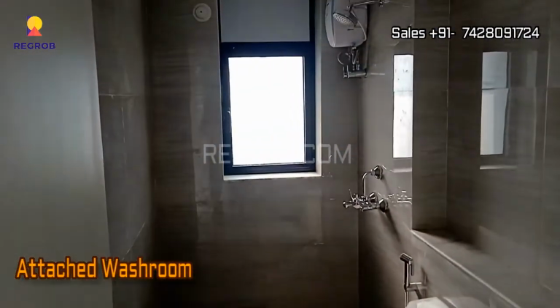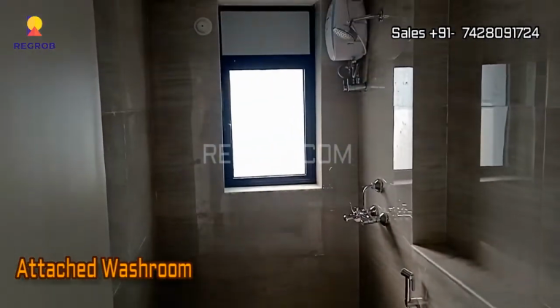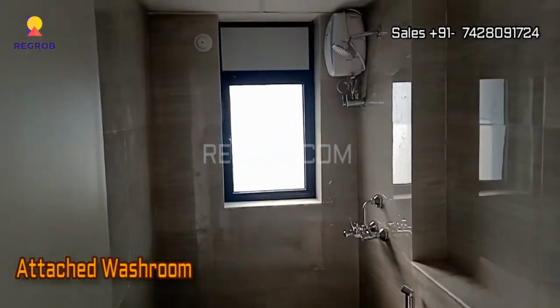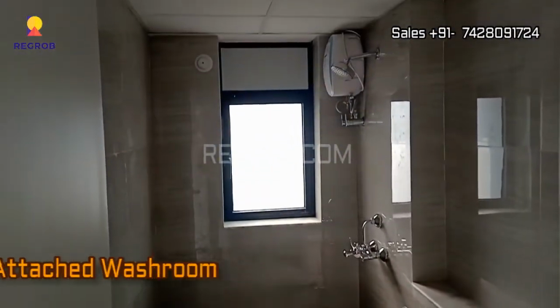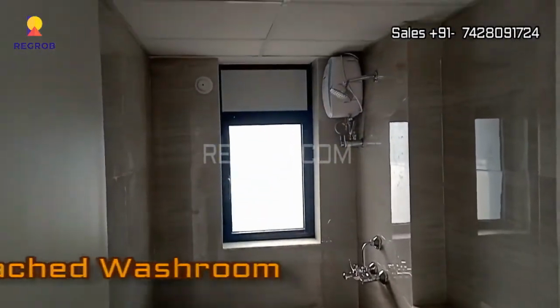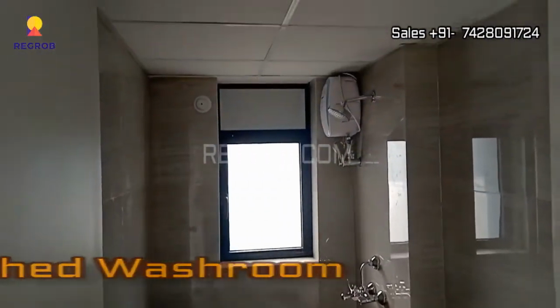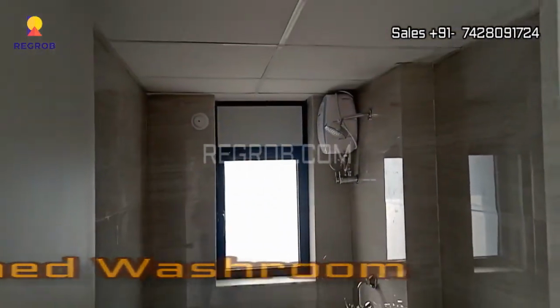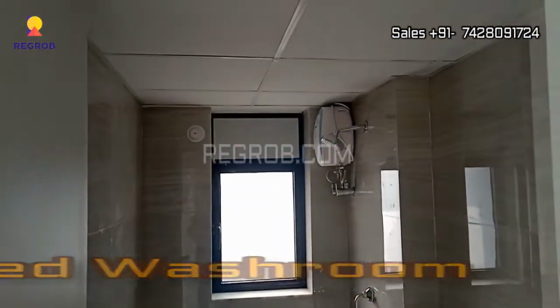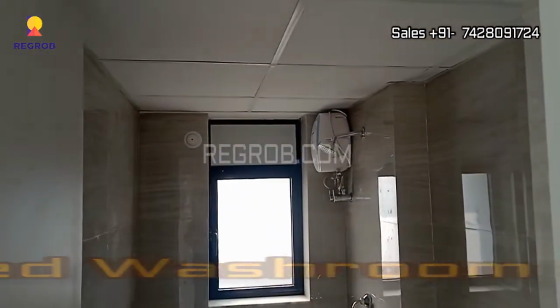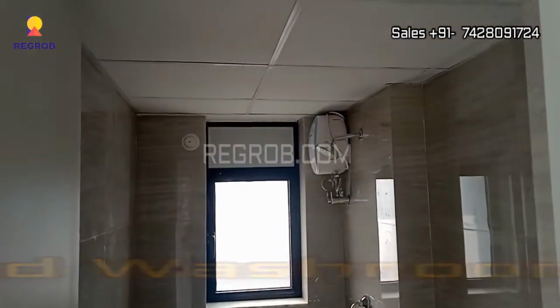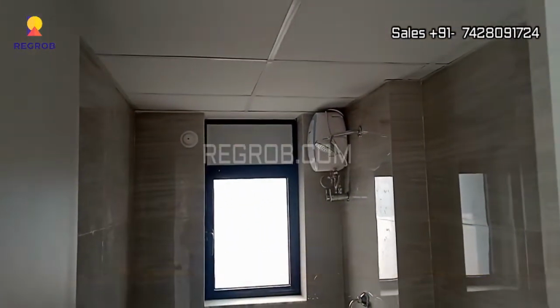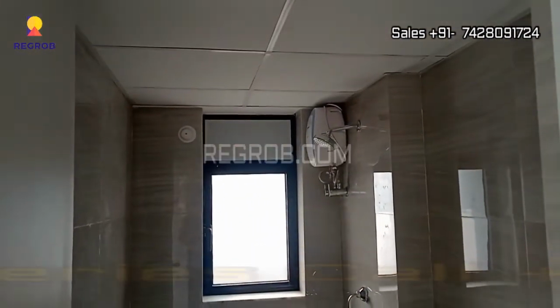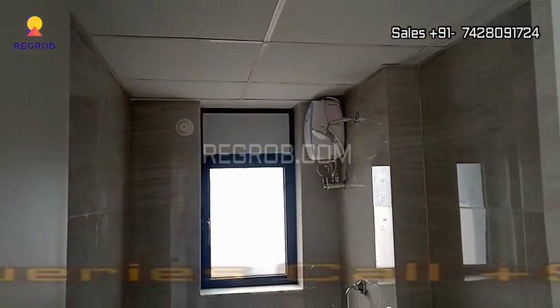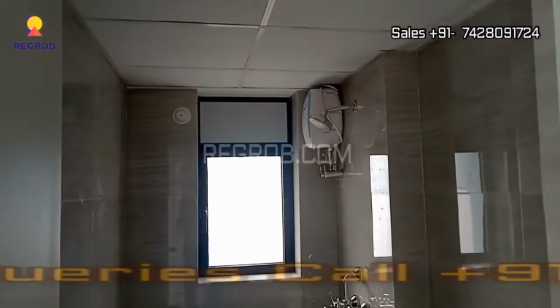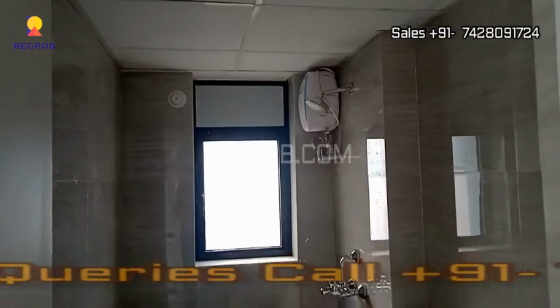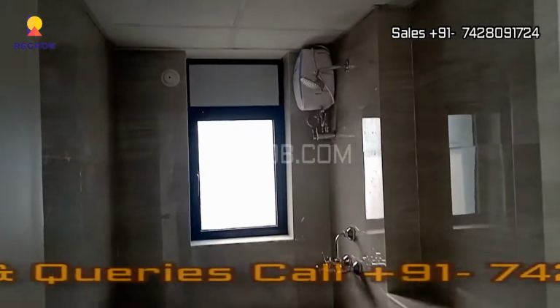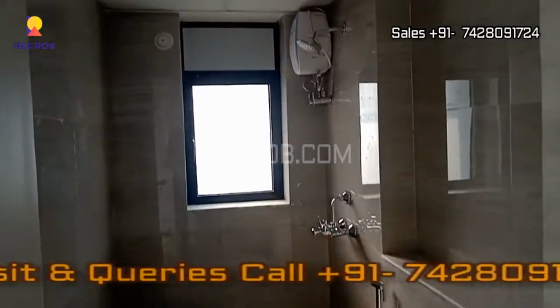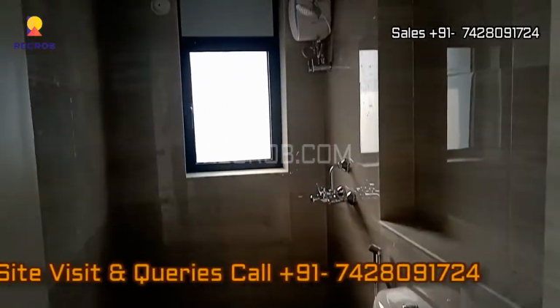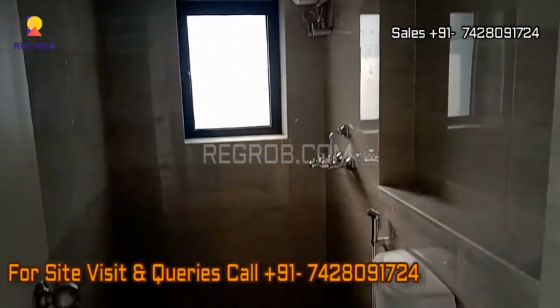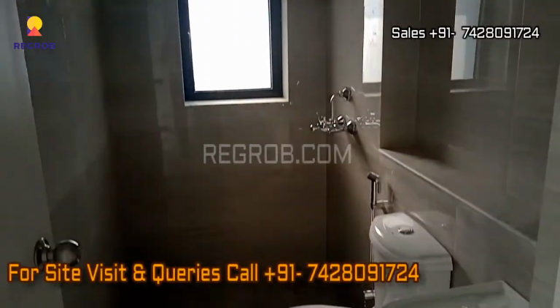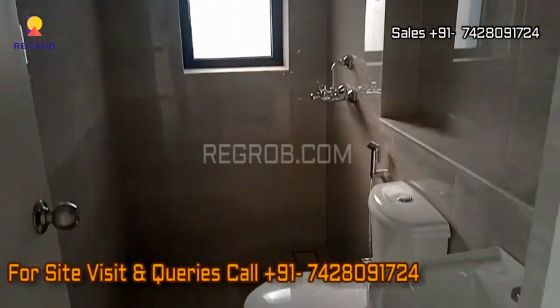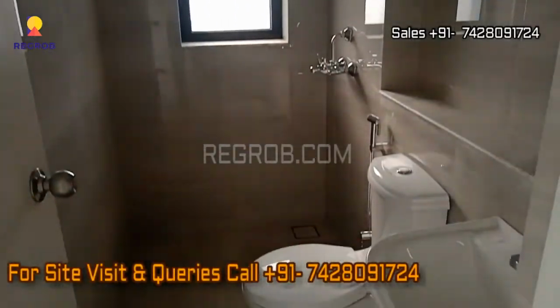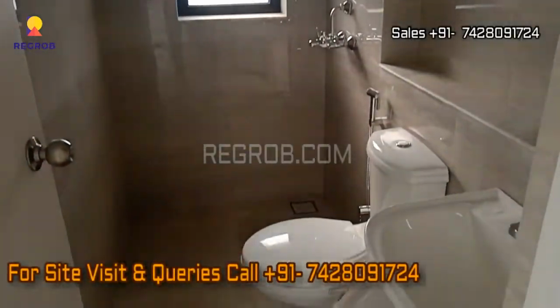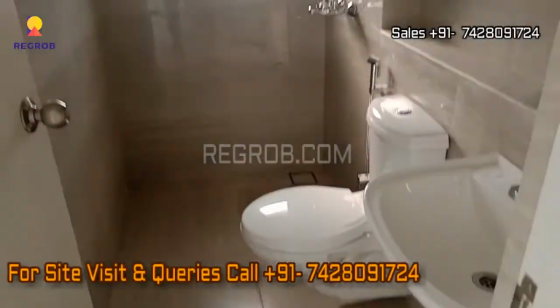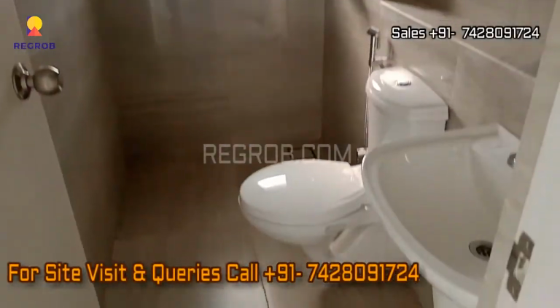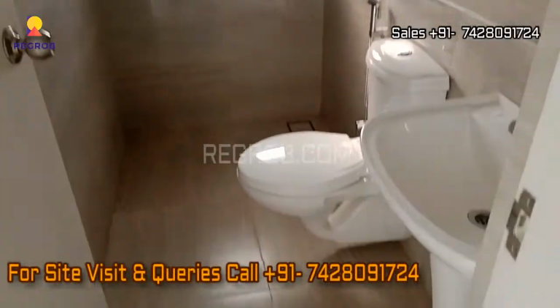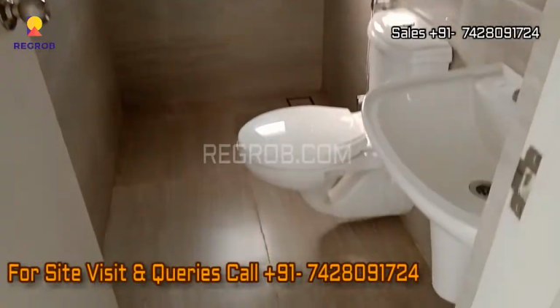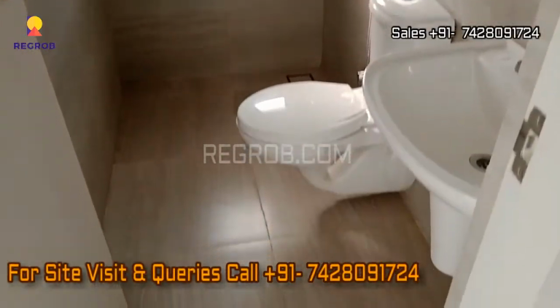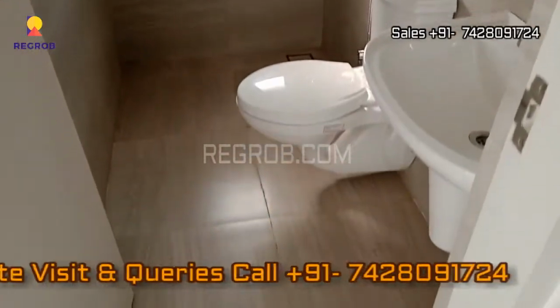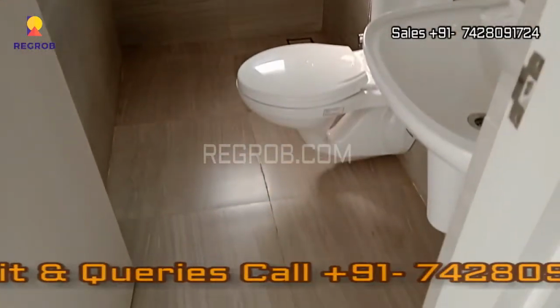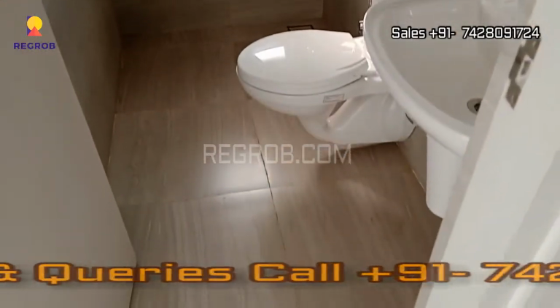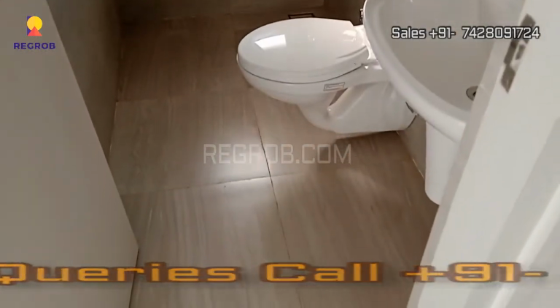So guys, this is what we have showed you — a 3BHK flat. I hope you all like this video, thank you for watching.